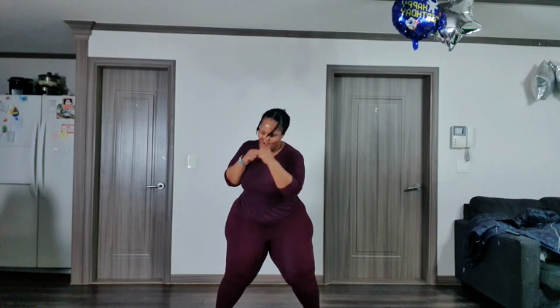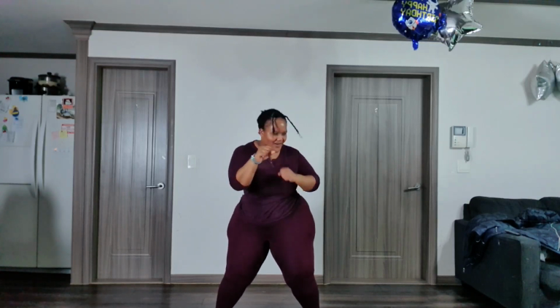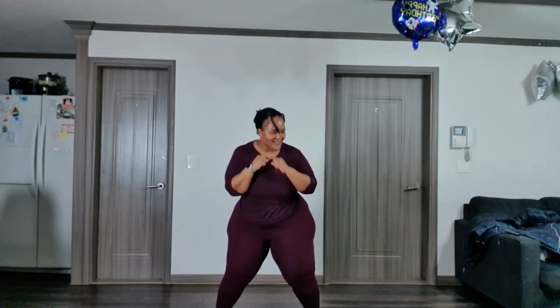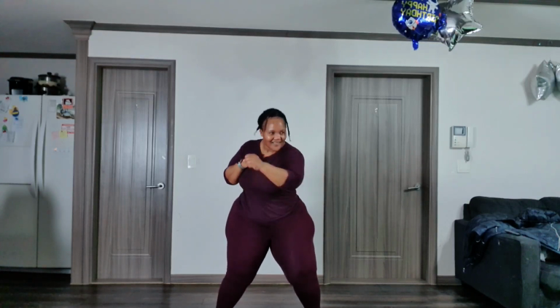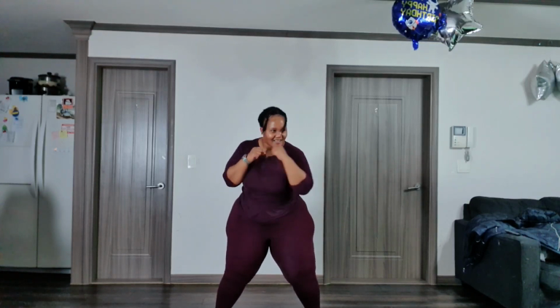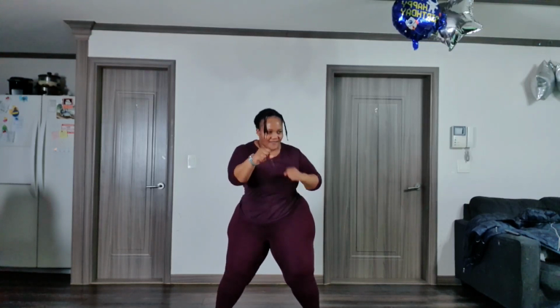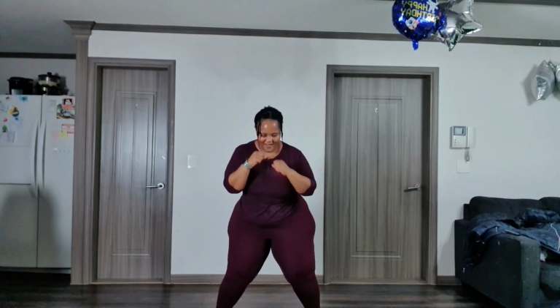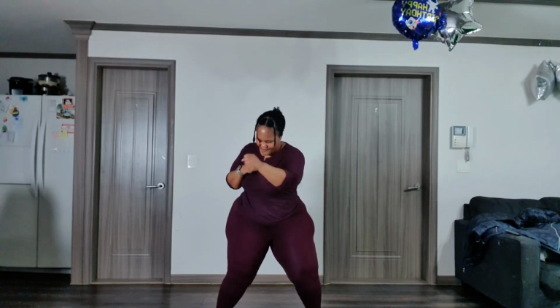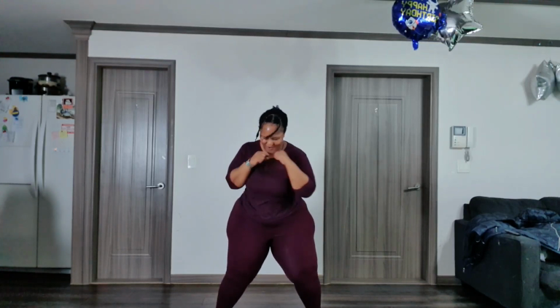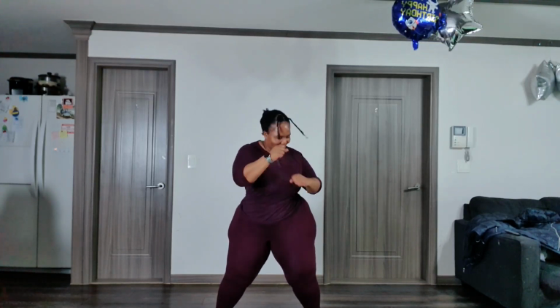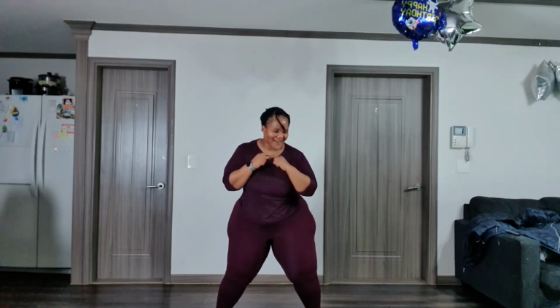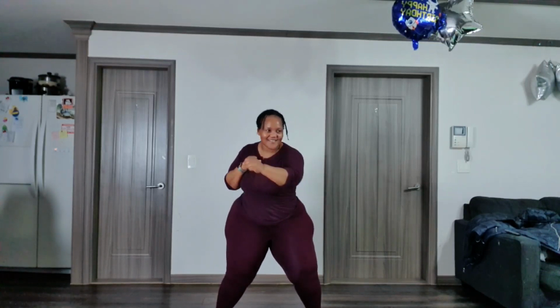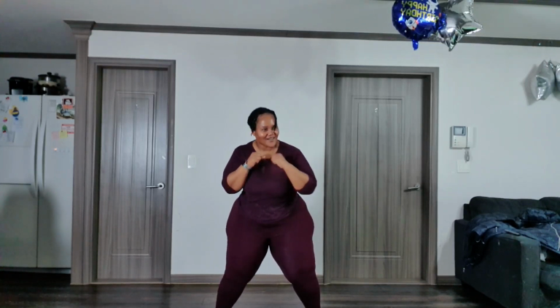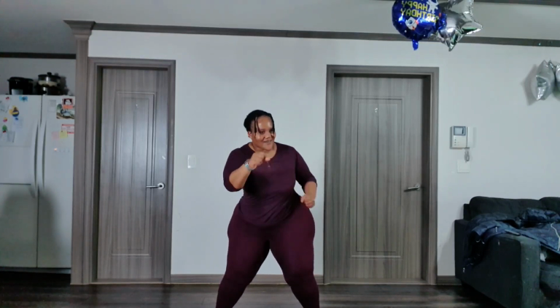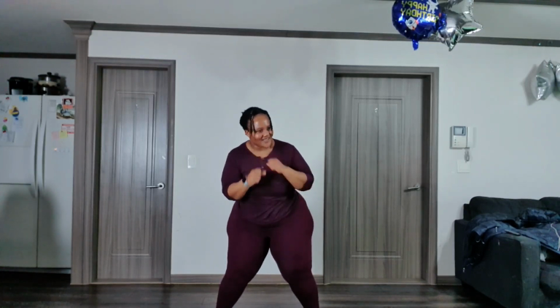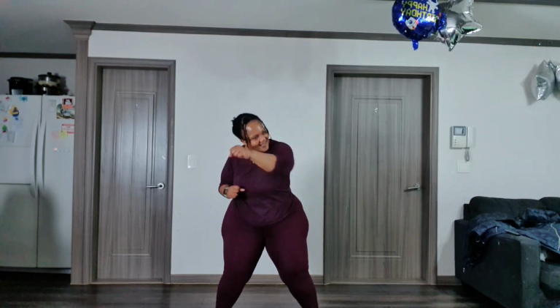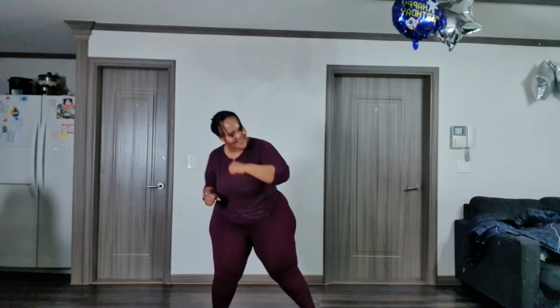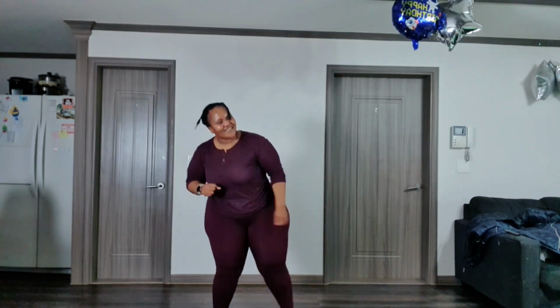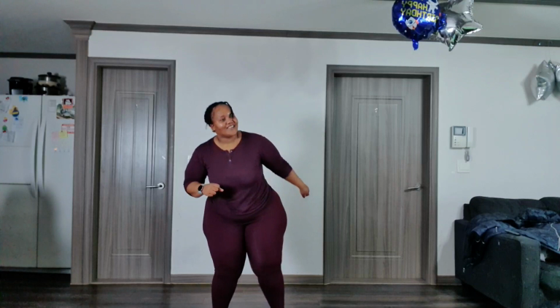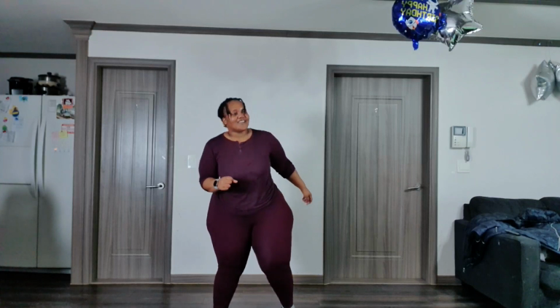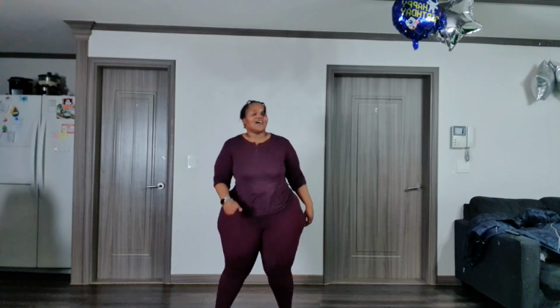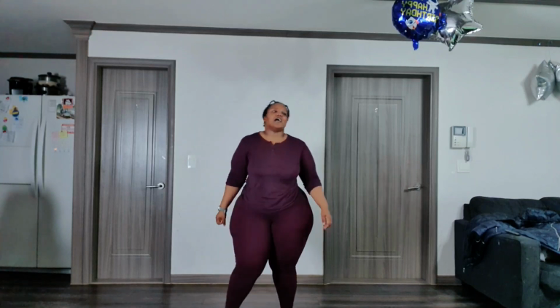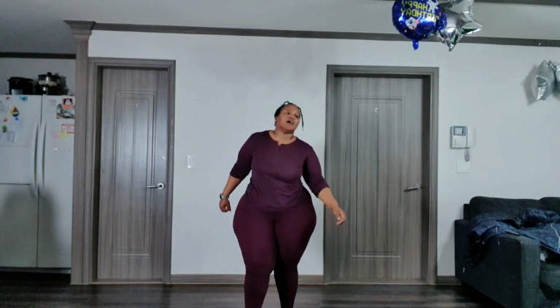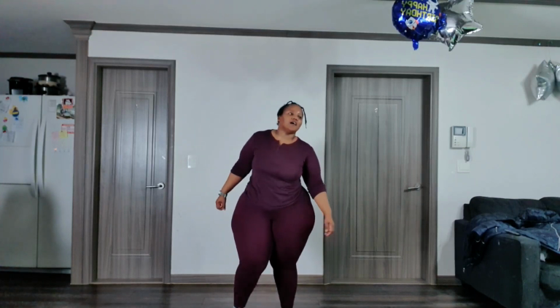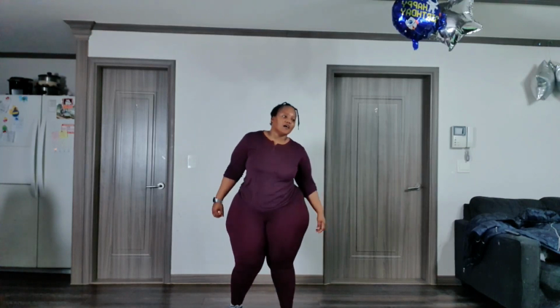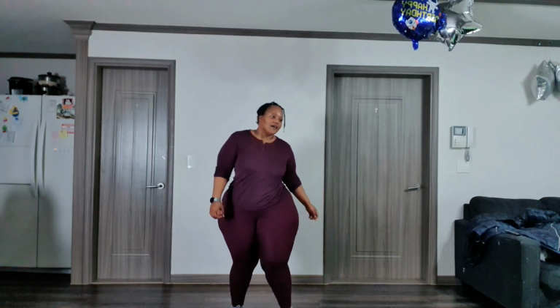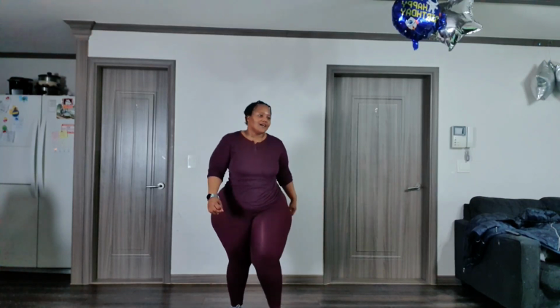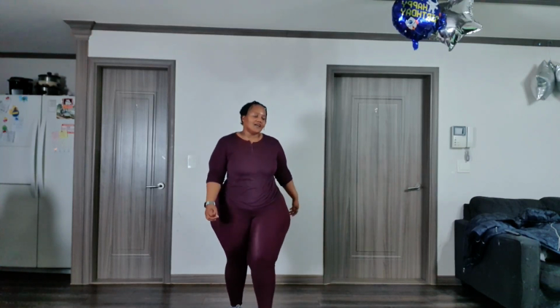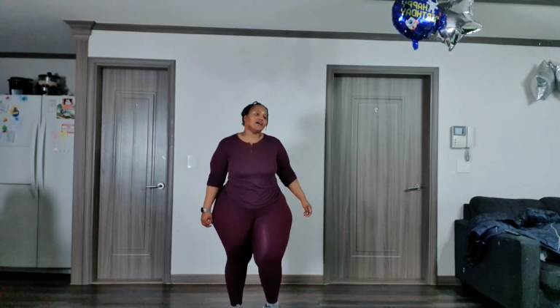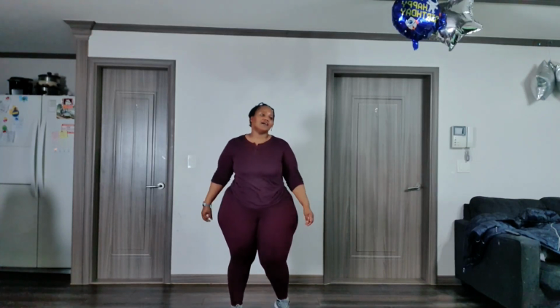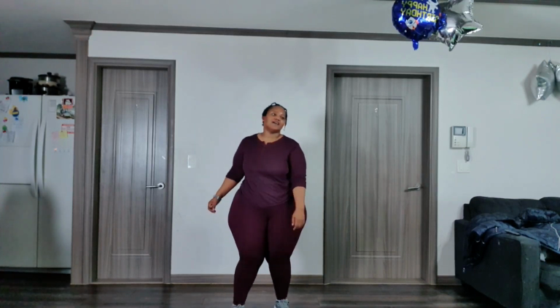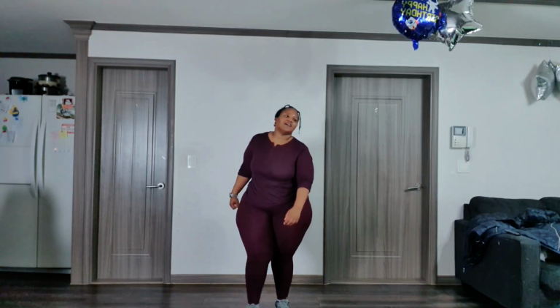Eight, seven, six, five, four, three, two, one — hey!